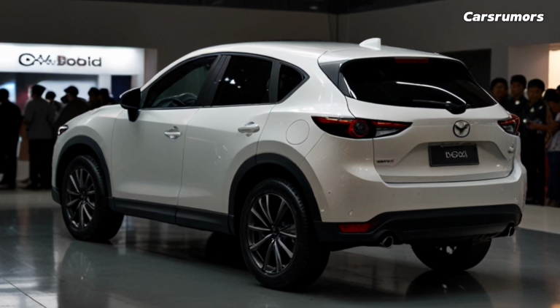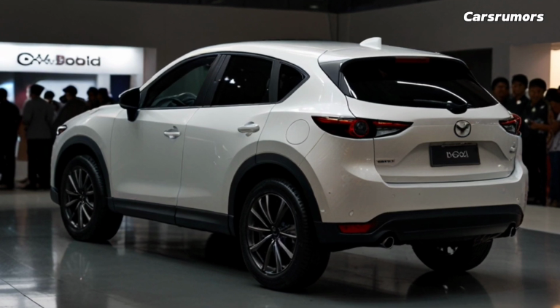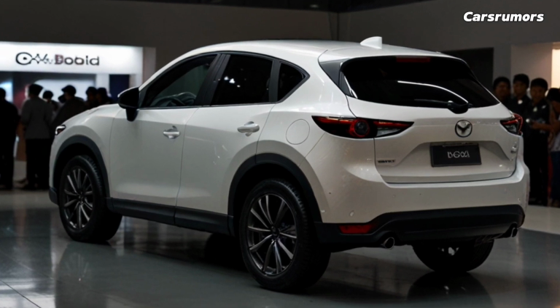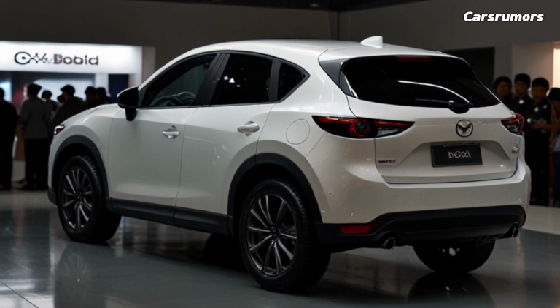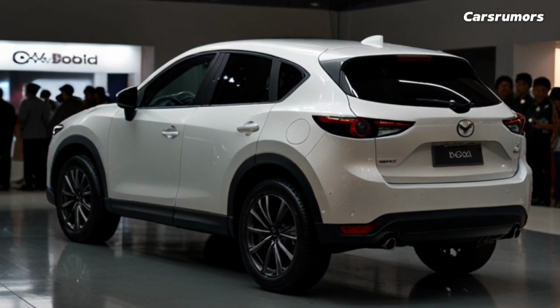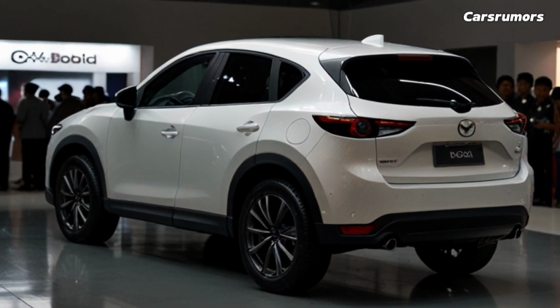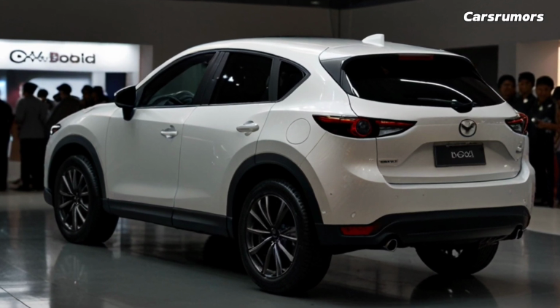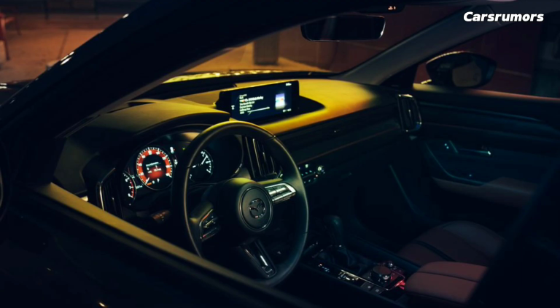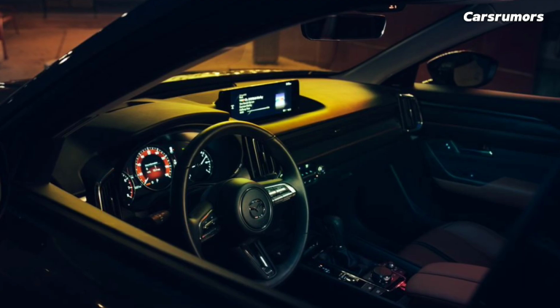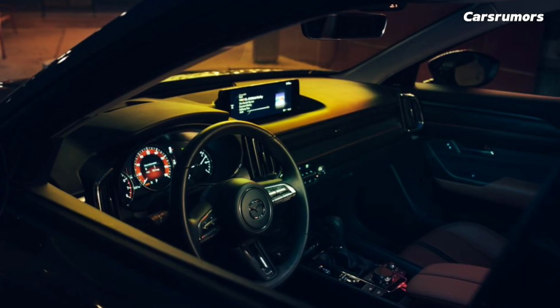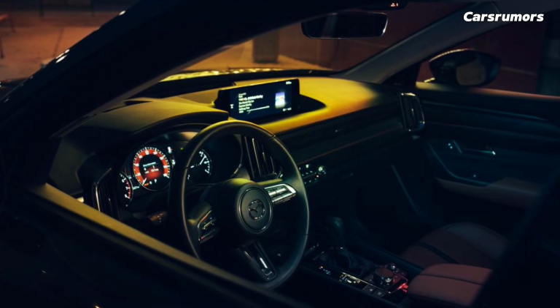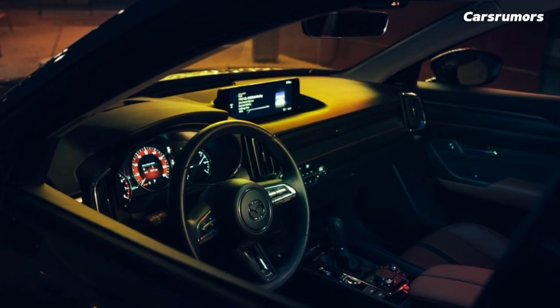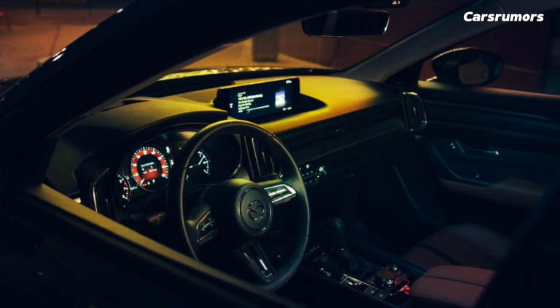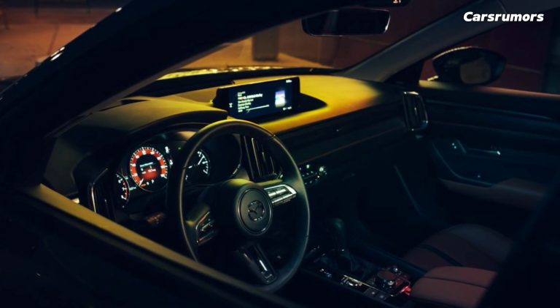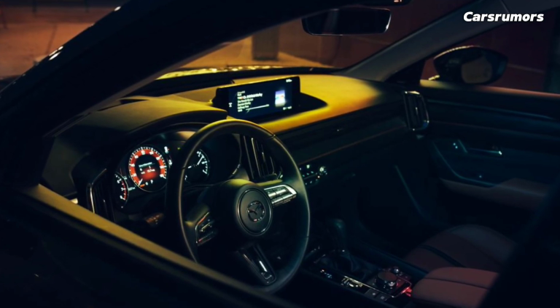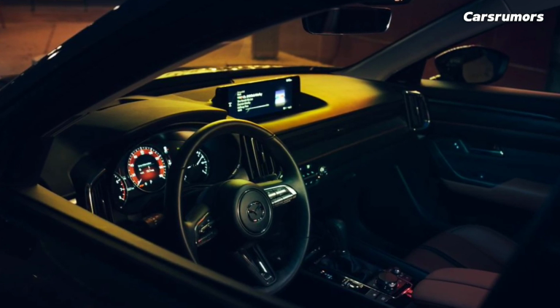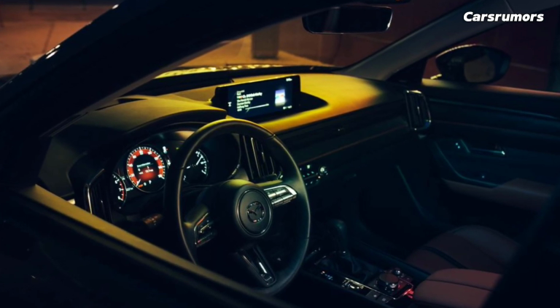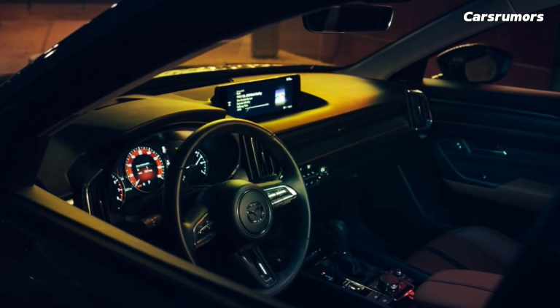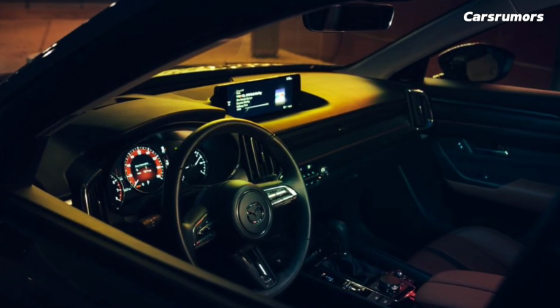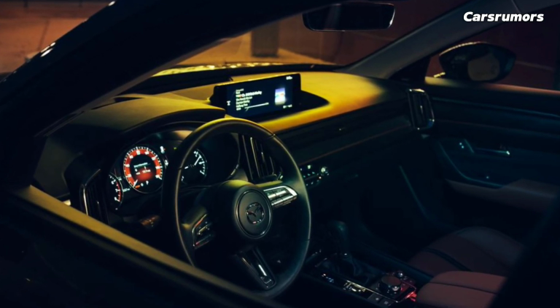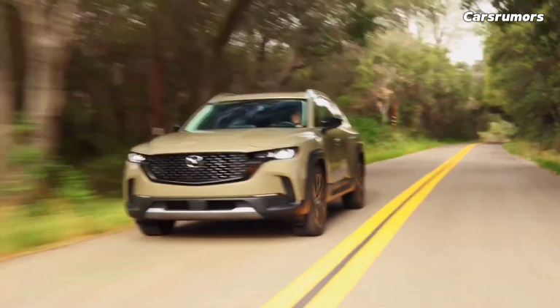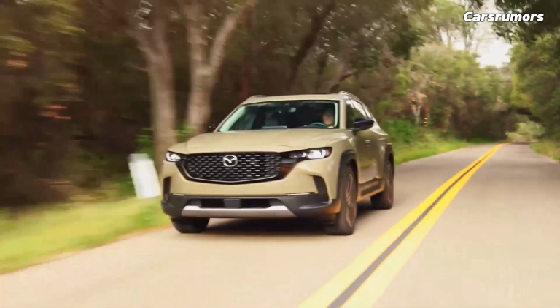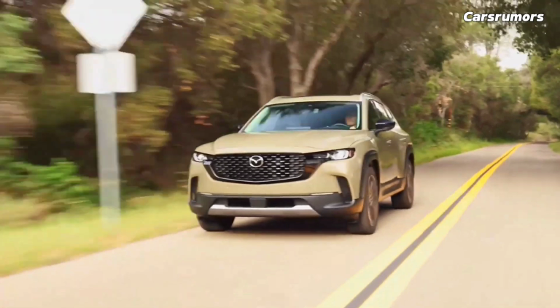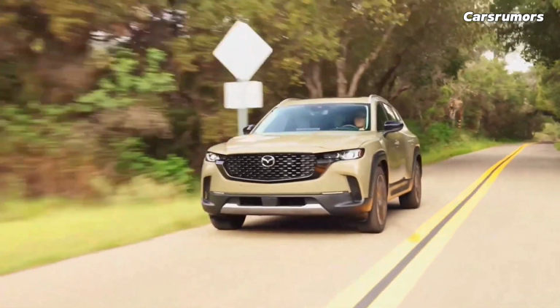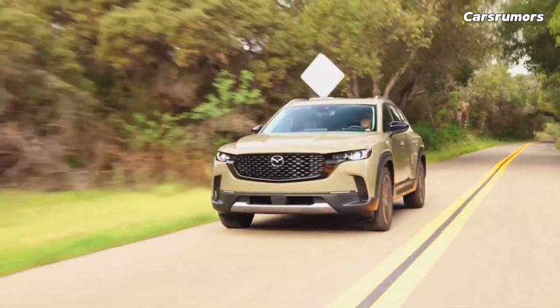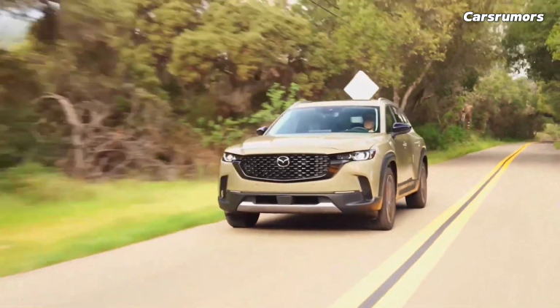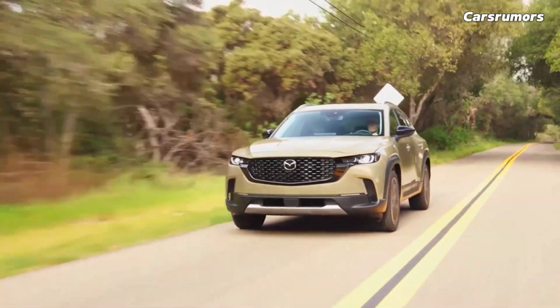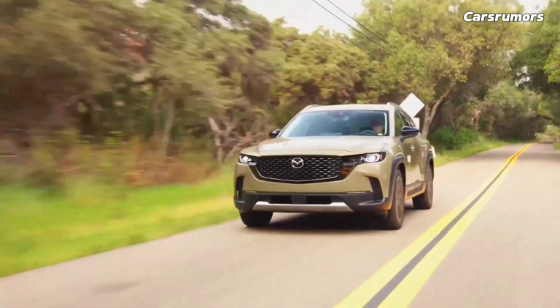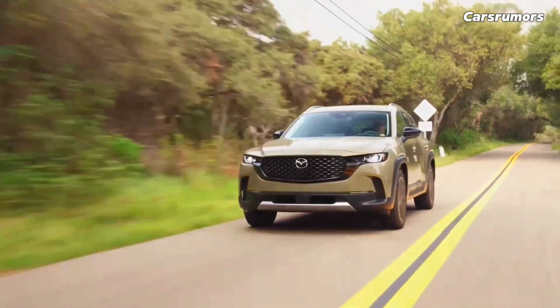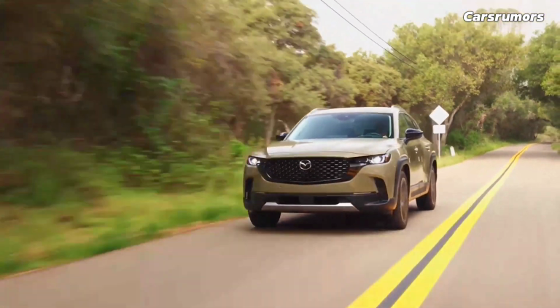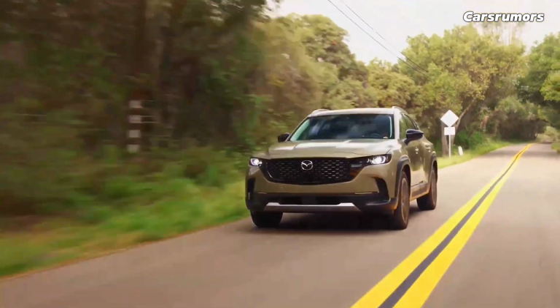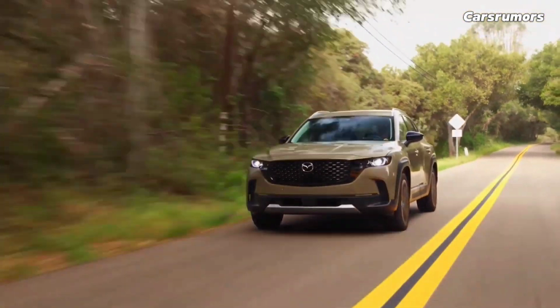On our highway test run going 75 mph, the turbocharged CX-50 got 29 mpg.